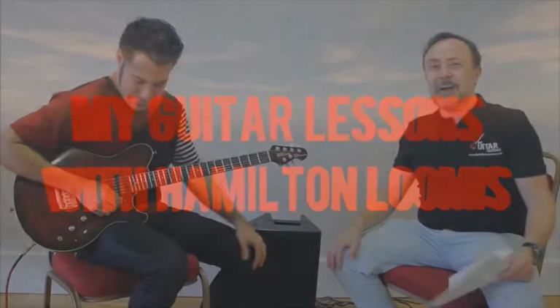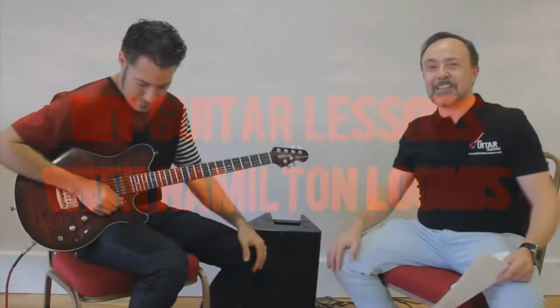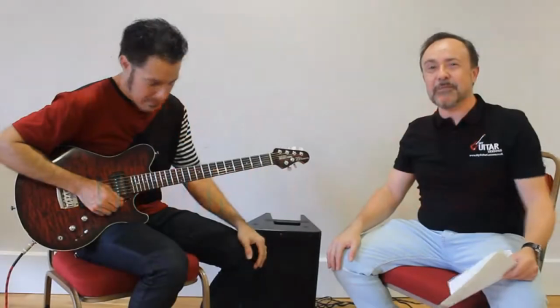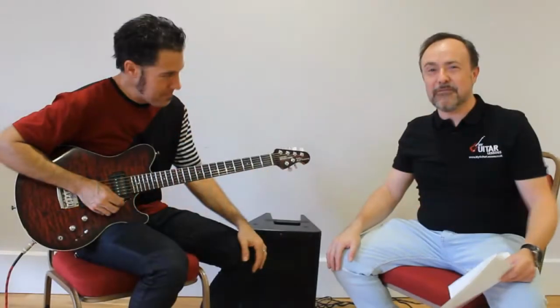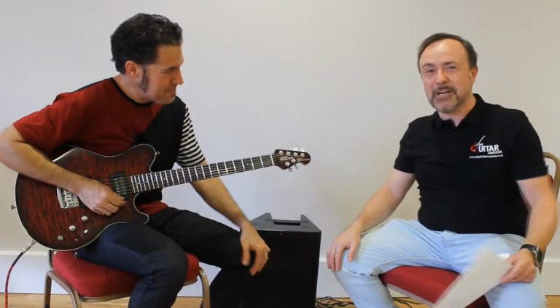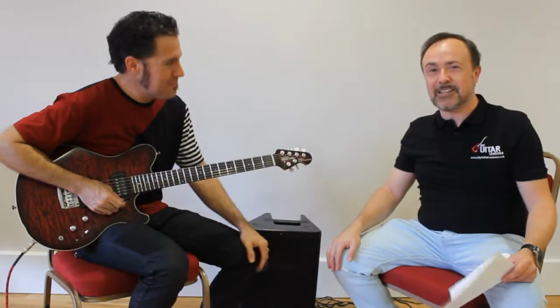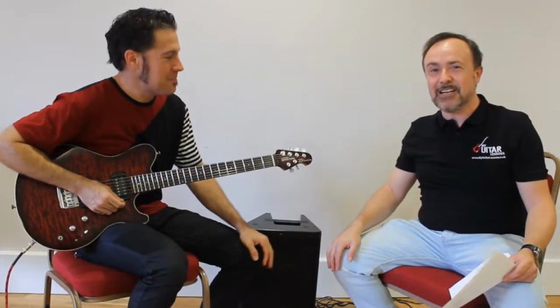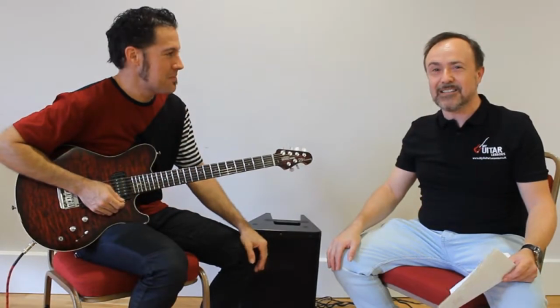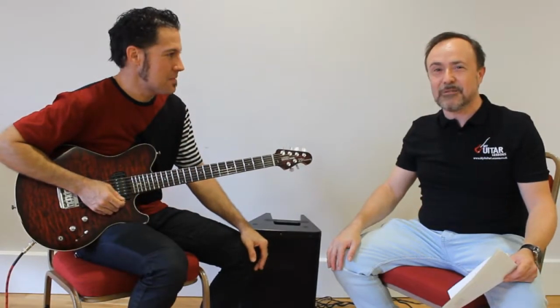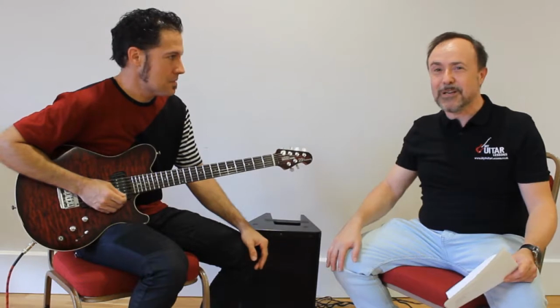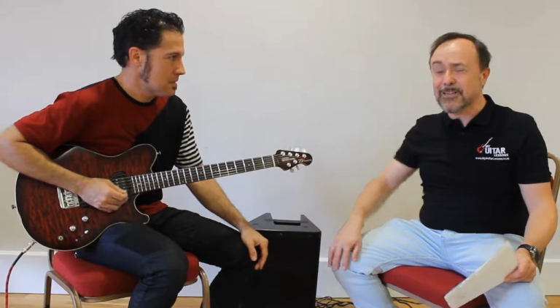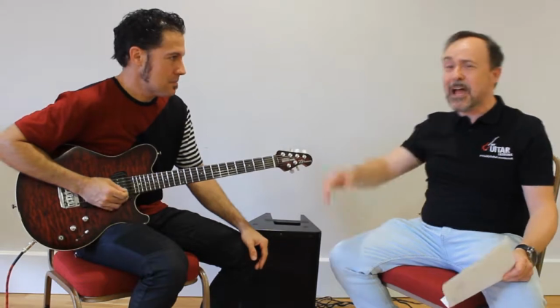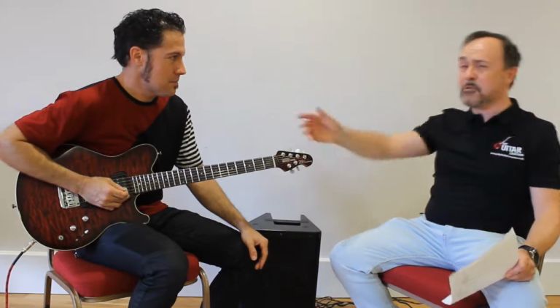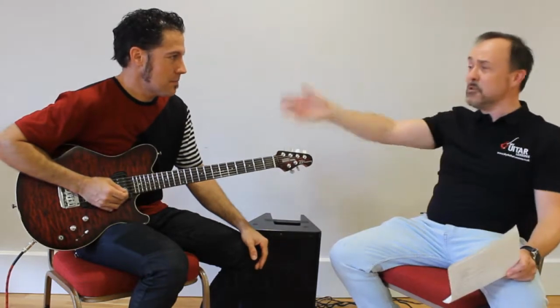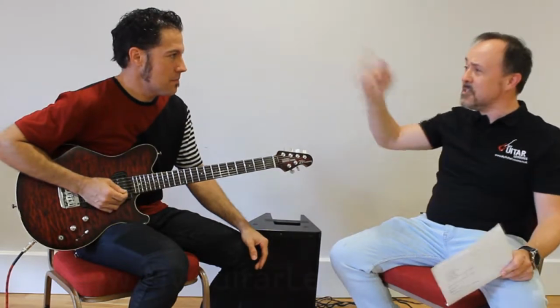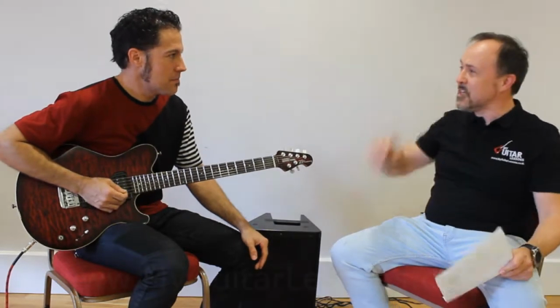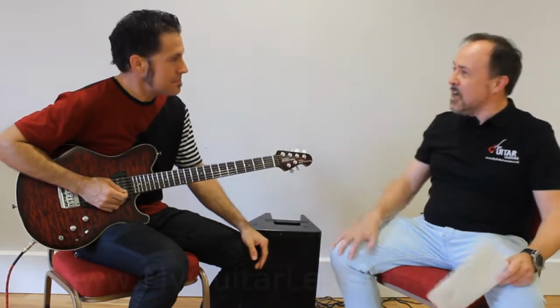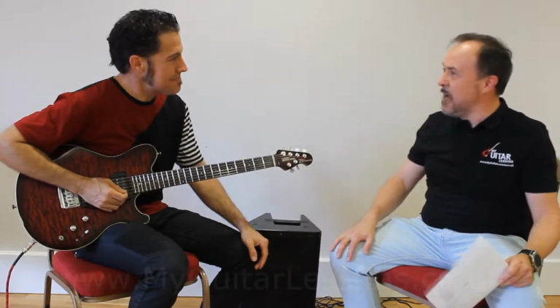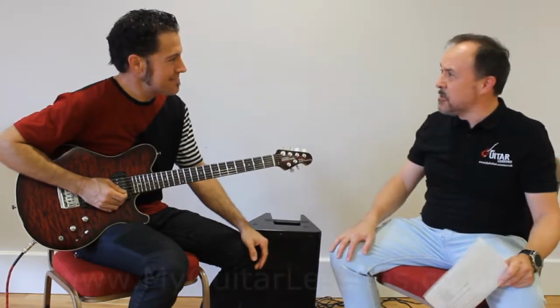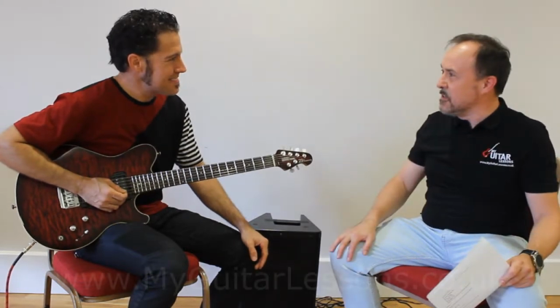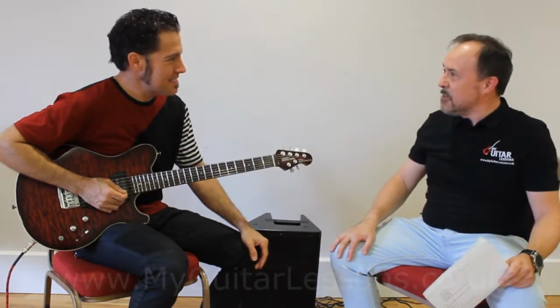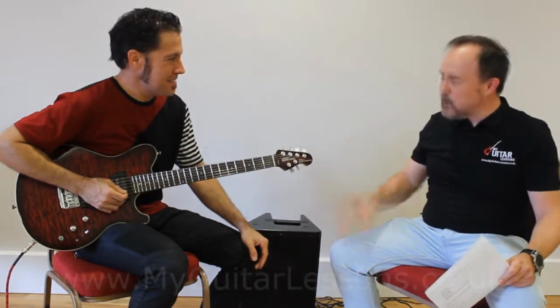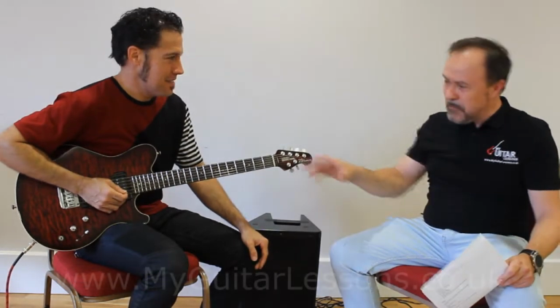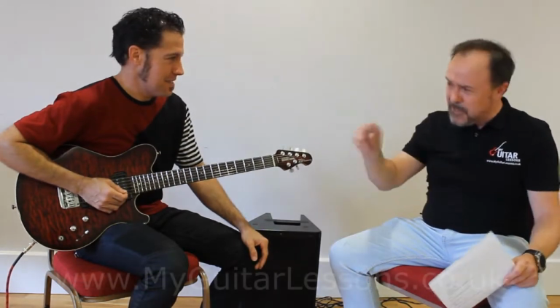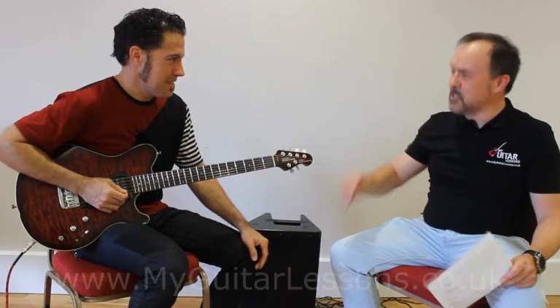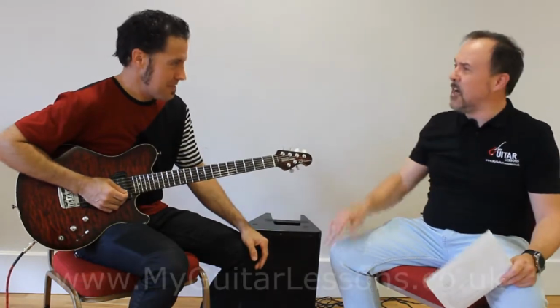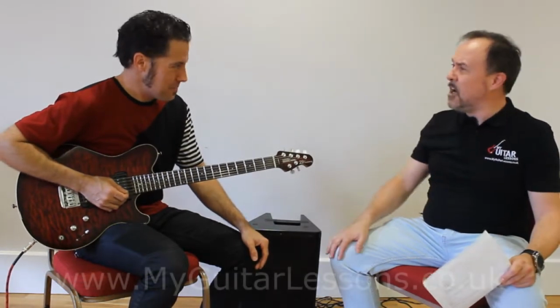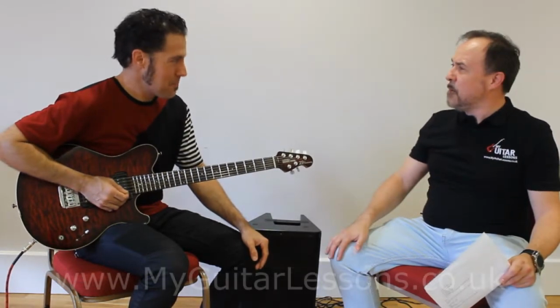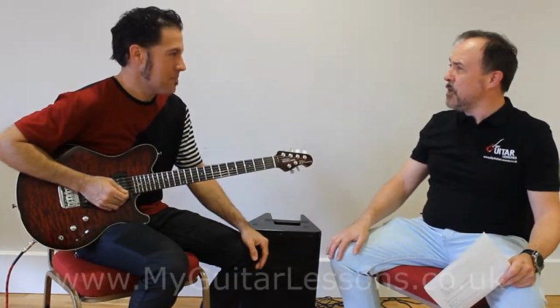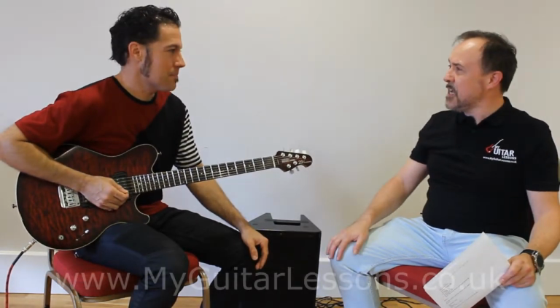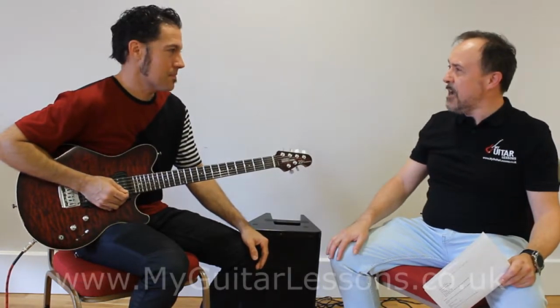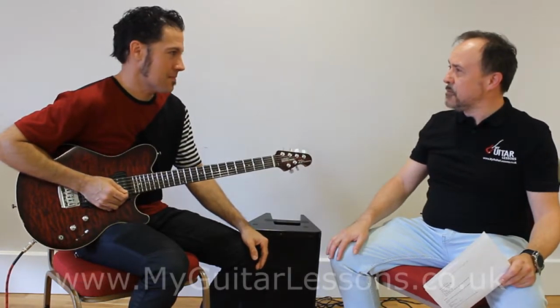Hi, Simon here from My Guitar Lessons with Hamilton Loomis. Hamilton, we've talked a bit about your guitar, but what about your amps? What are you using at the moment?